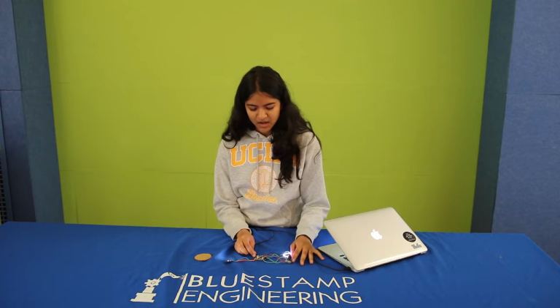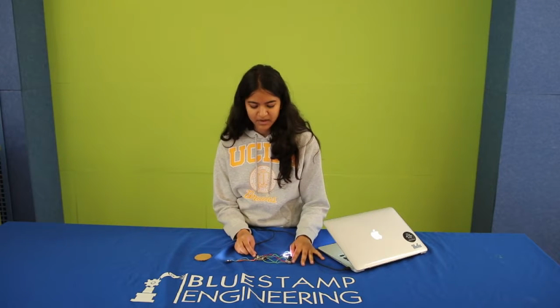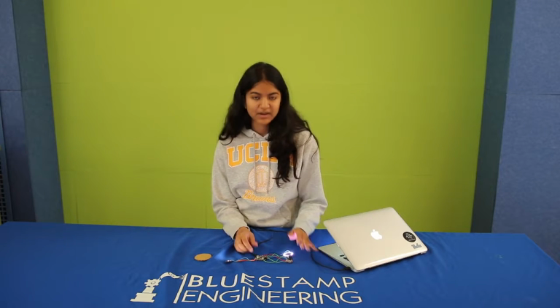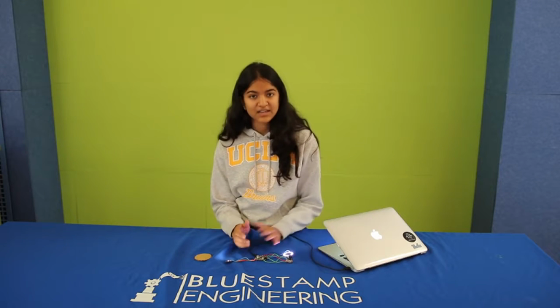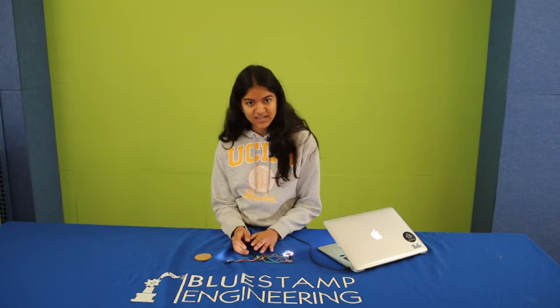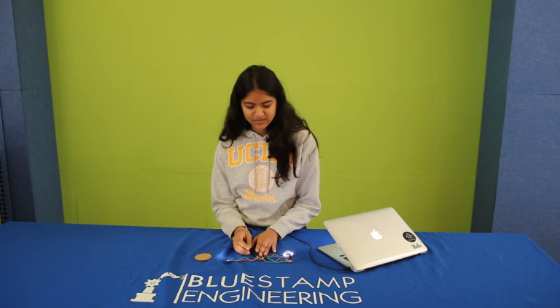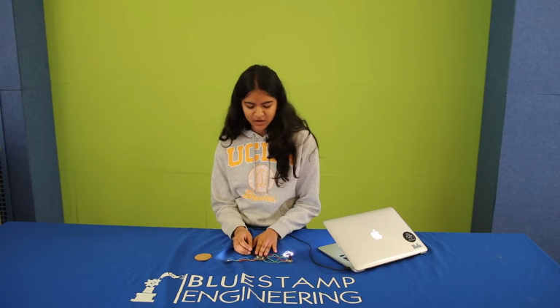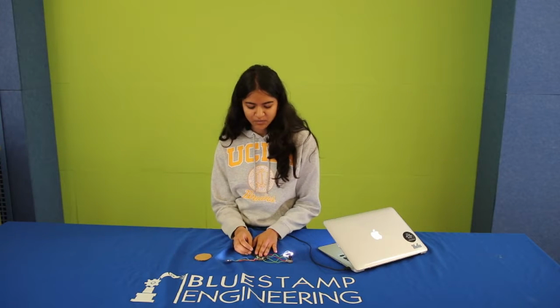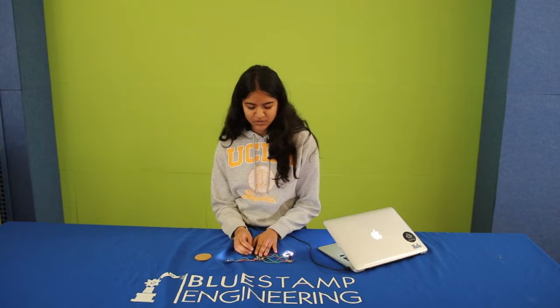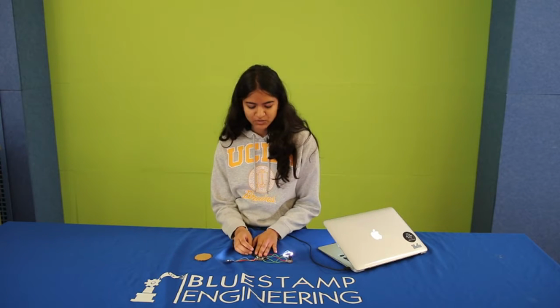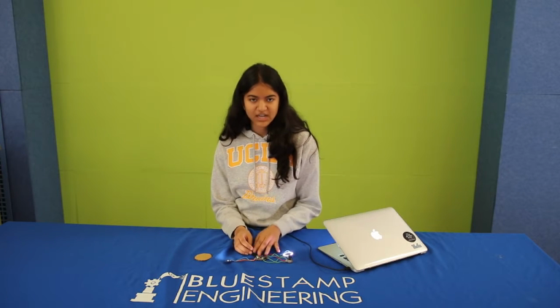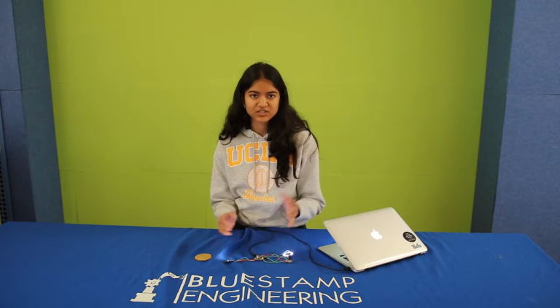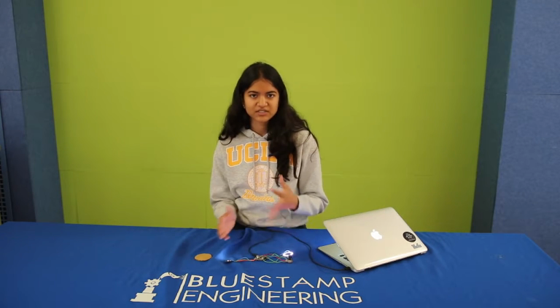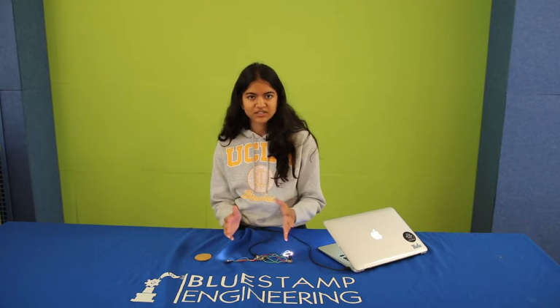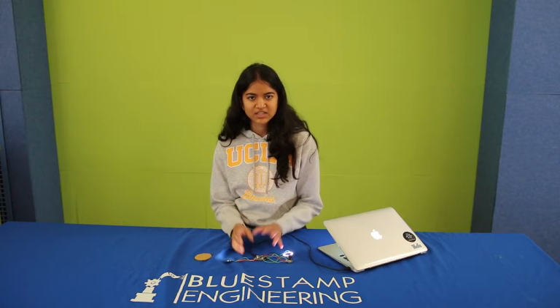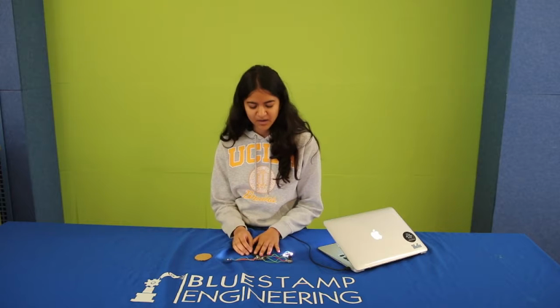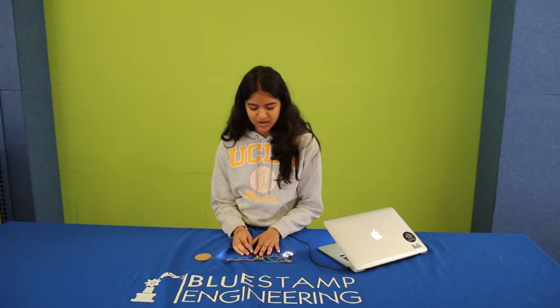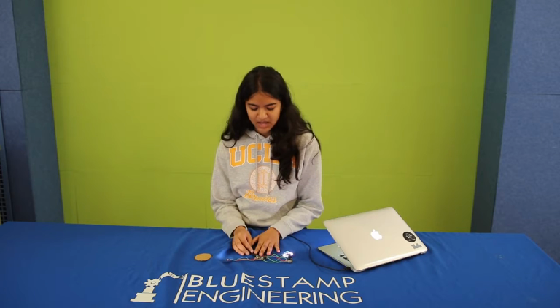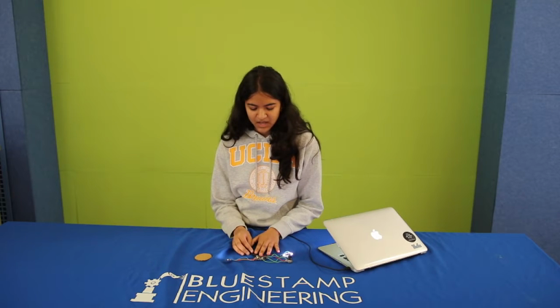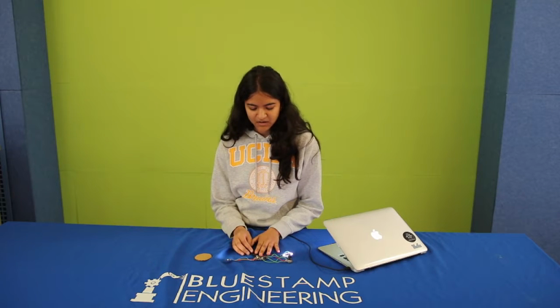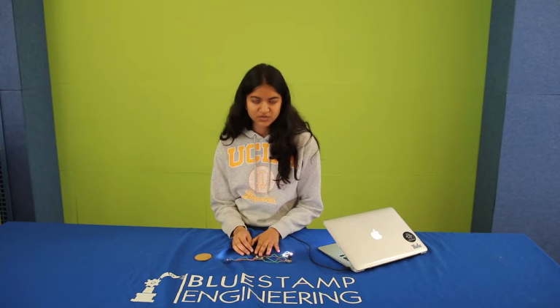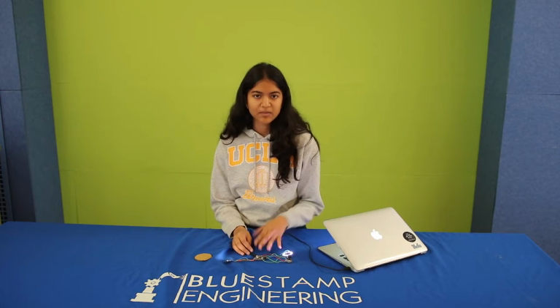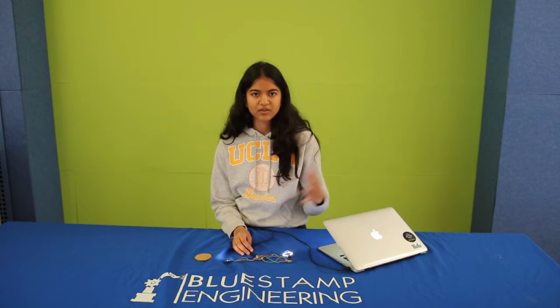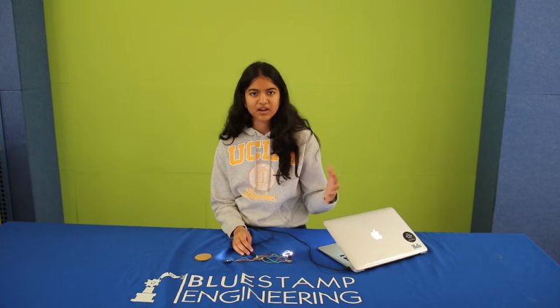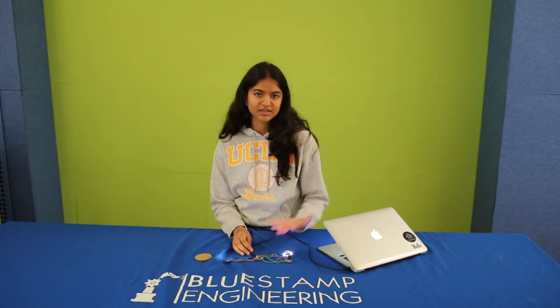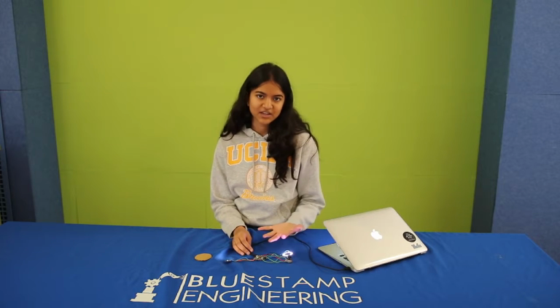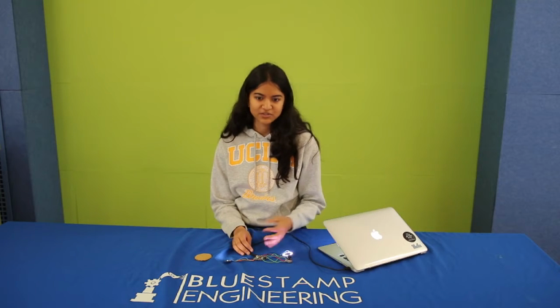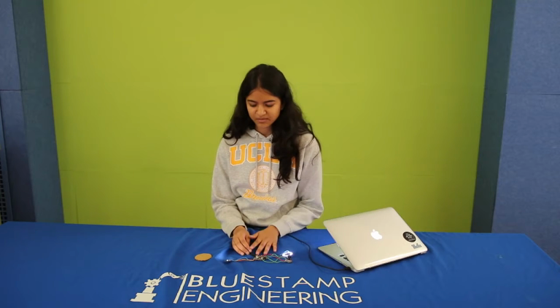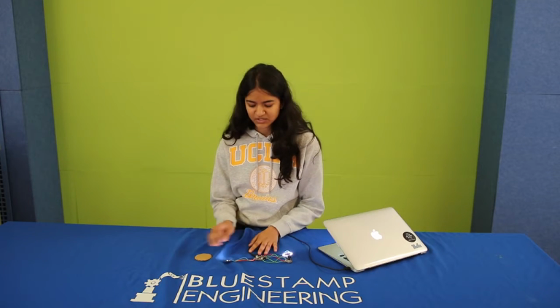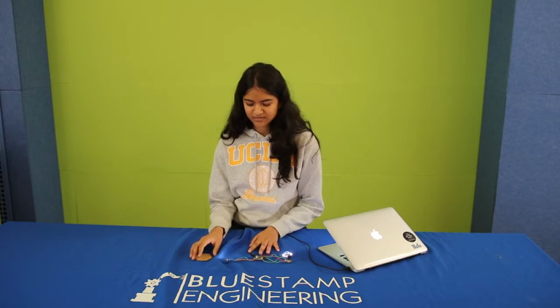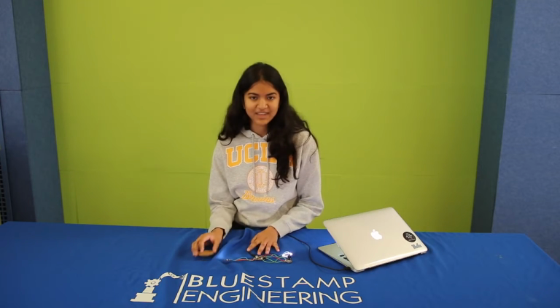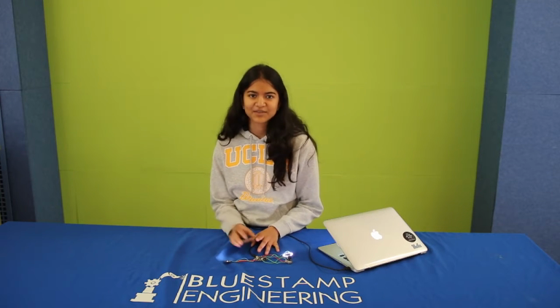For my next steps, I hope to attach it physically to the camera, and also maybe create a mixing colors option. Thank you.